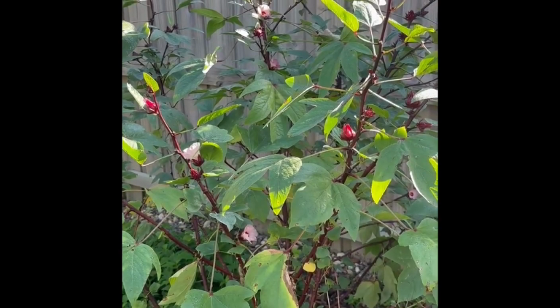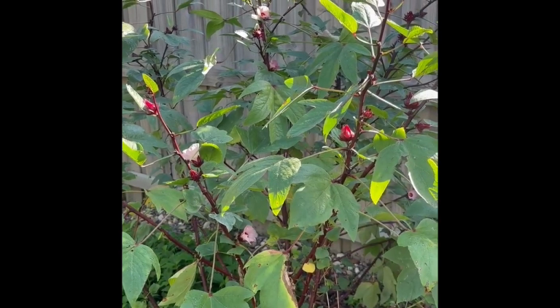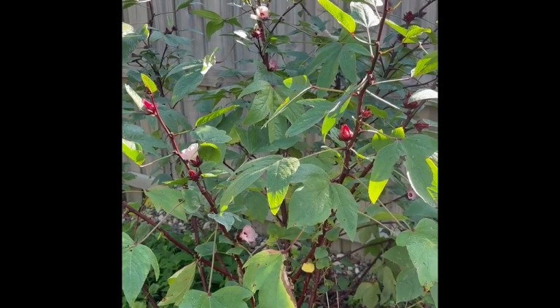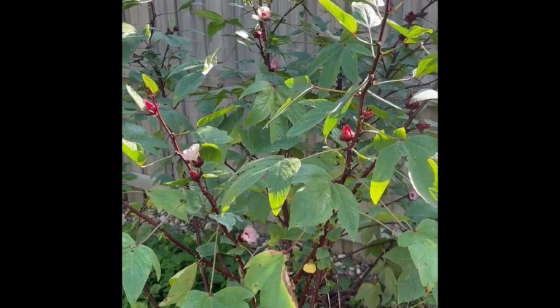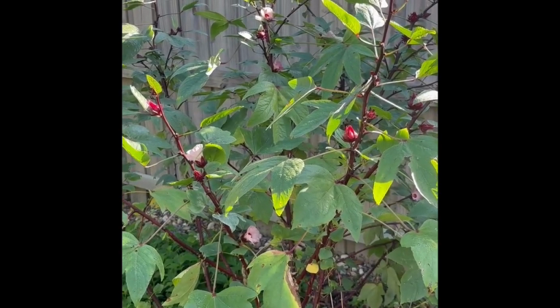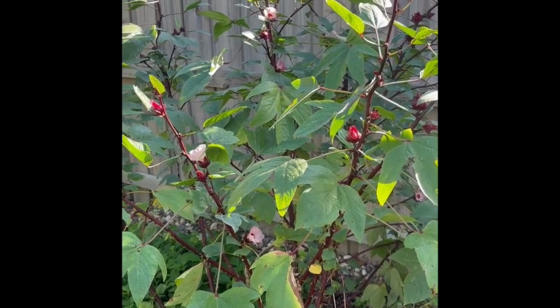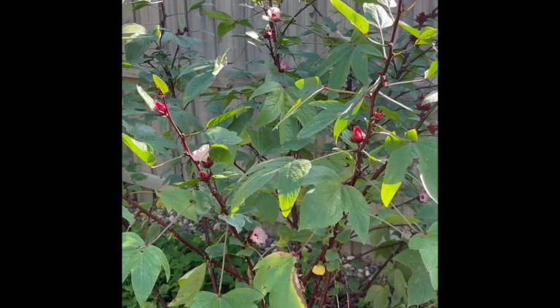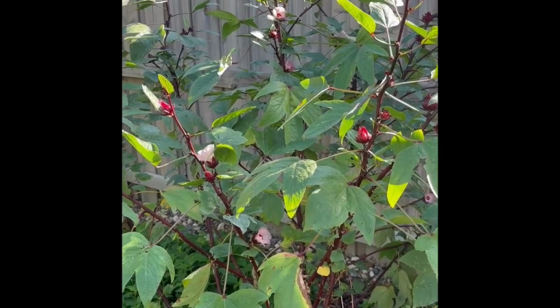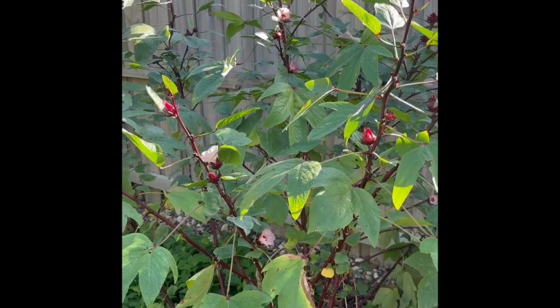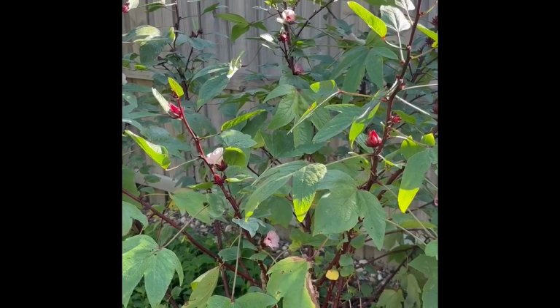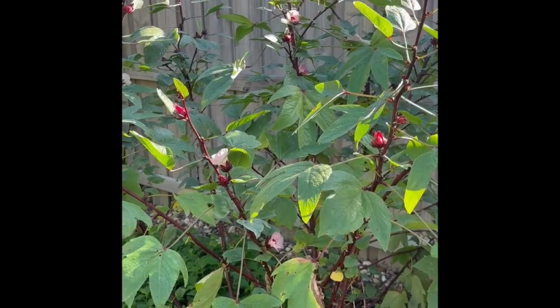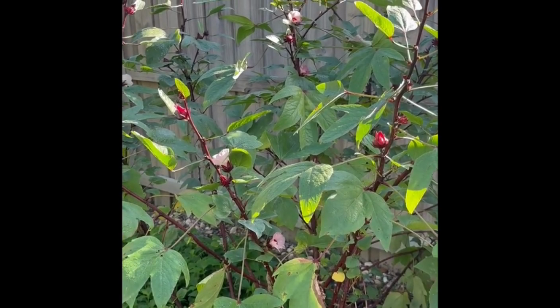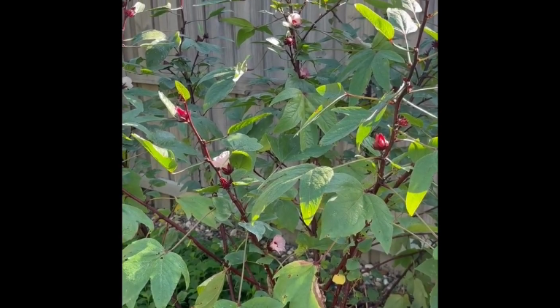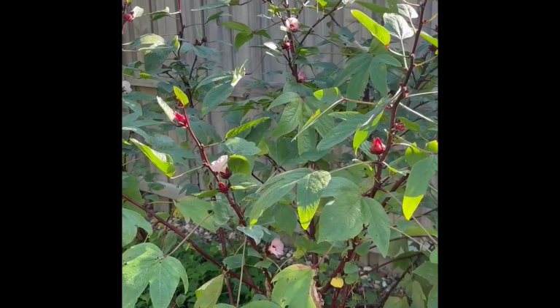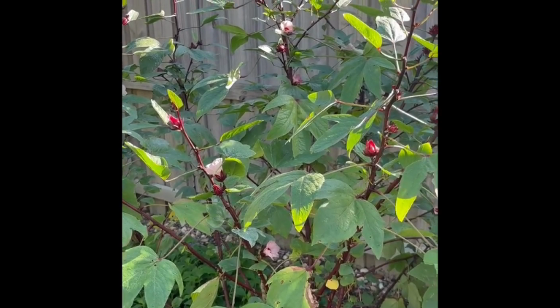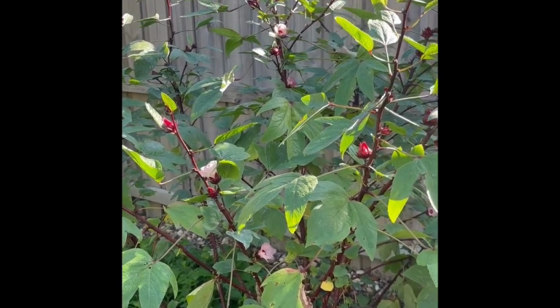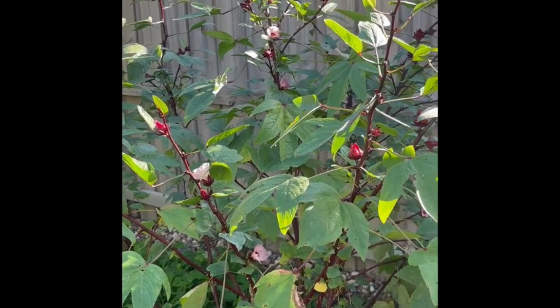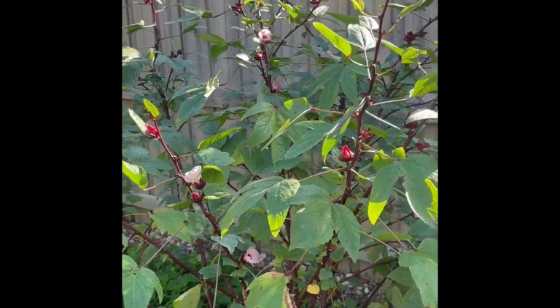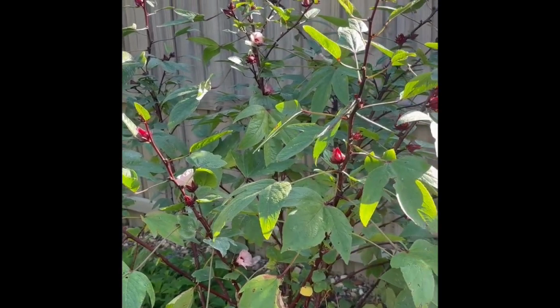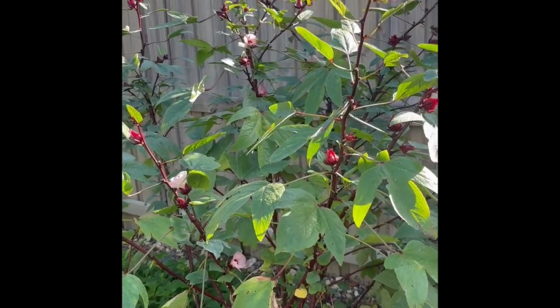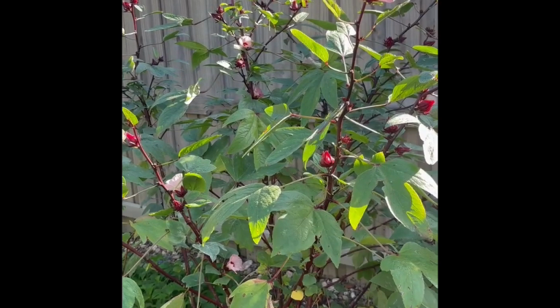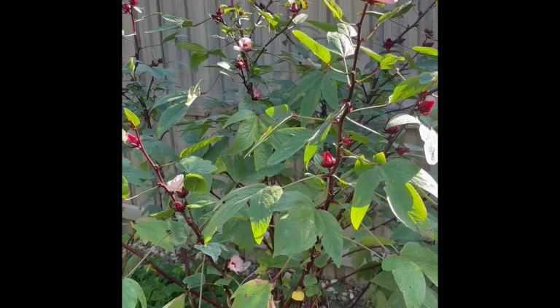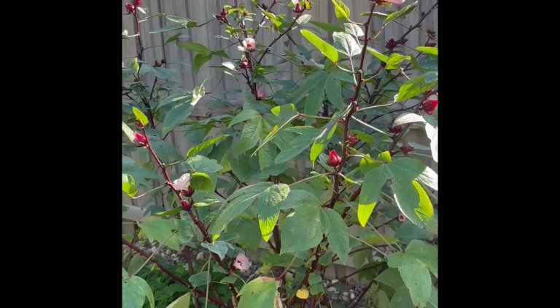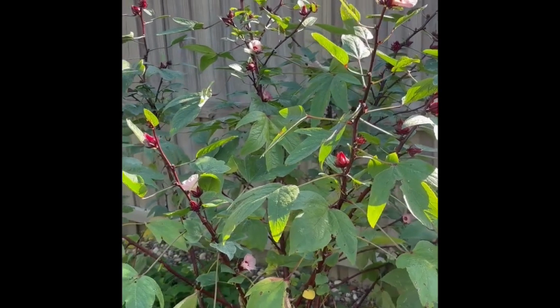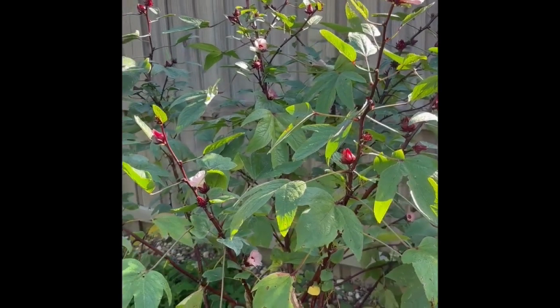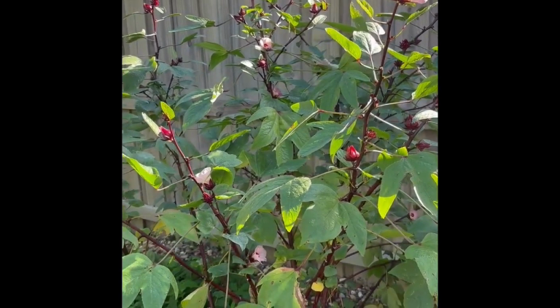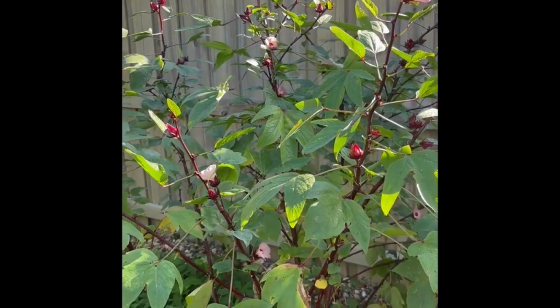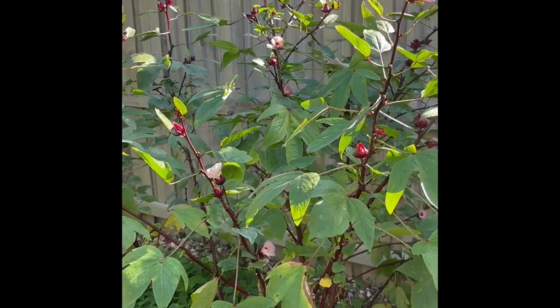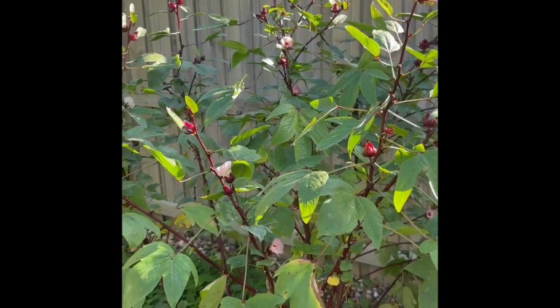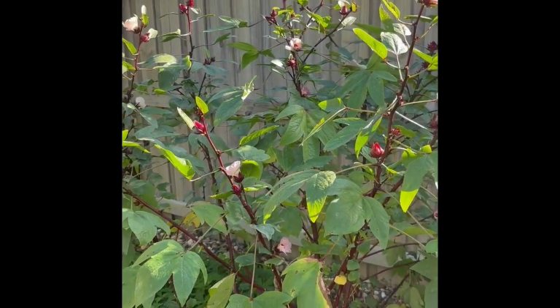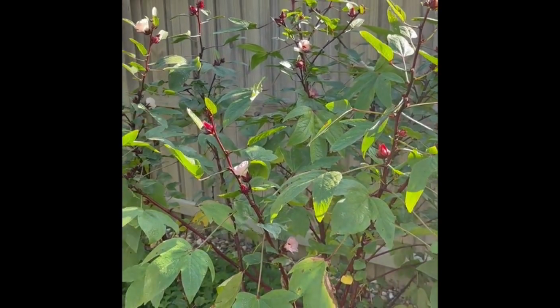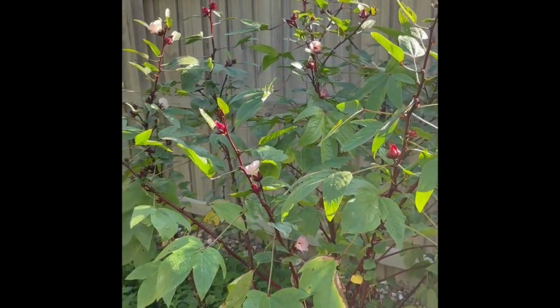Good morning. Welcome to Garden Friends. I'm Andrea here in Tampa, Florida. It's early November and I am here with my Florida cranberry.